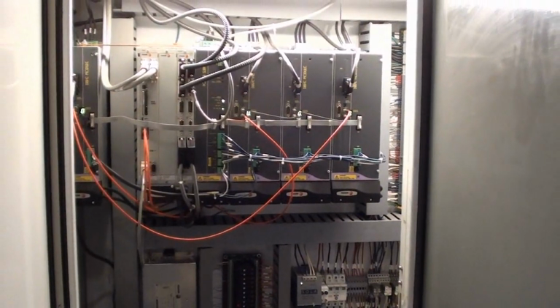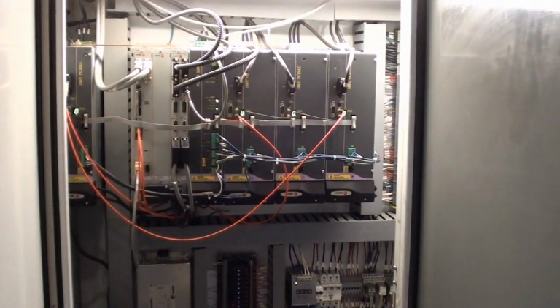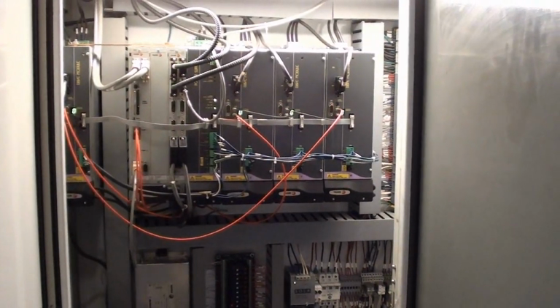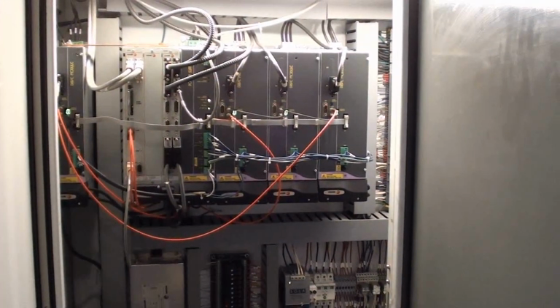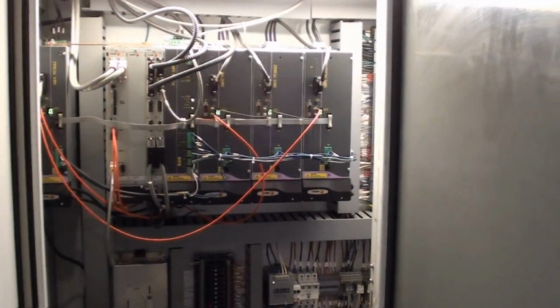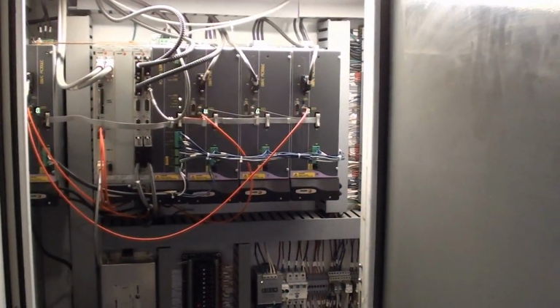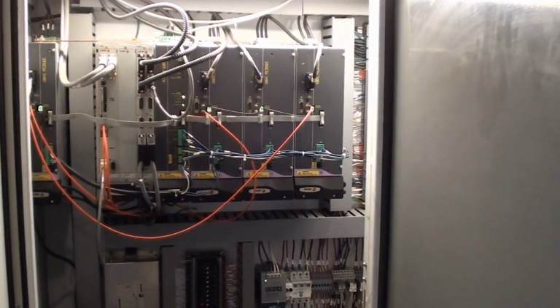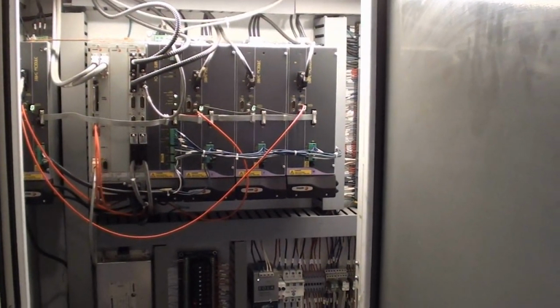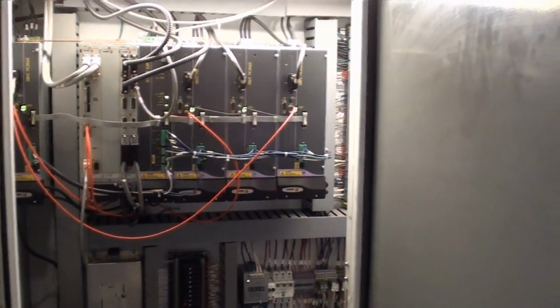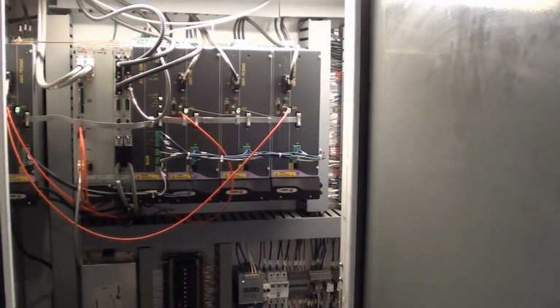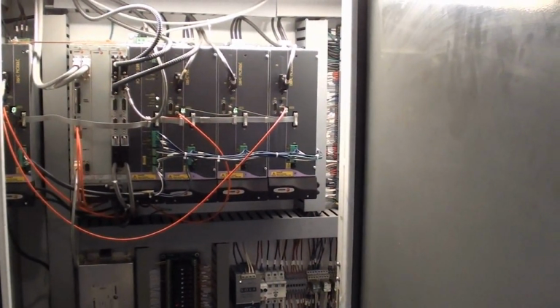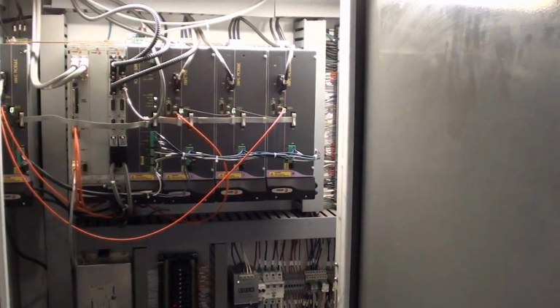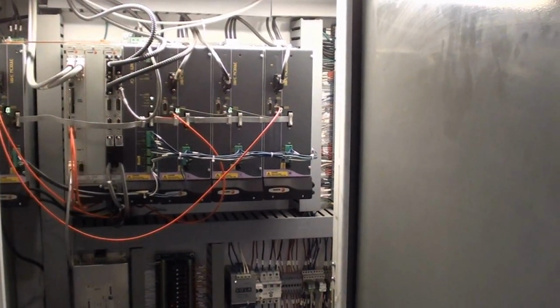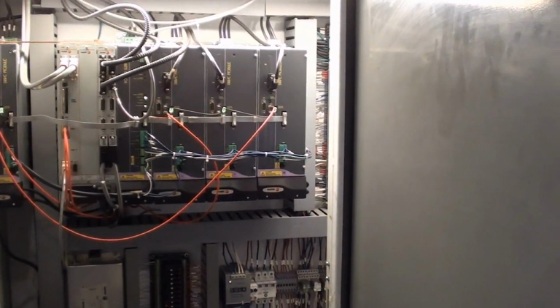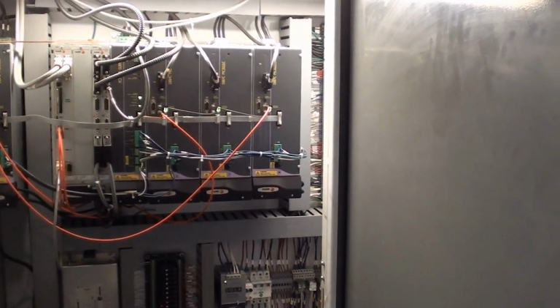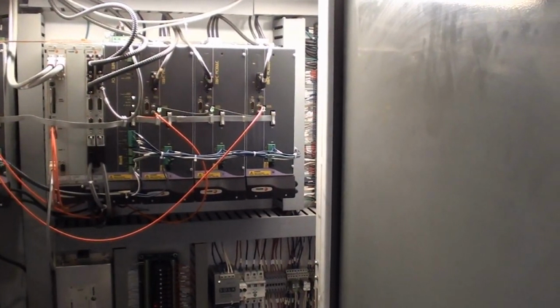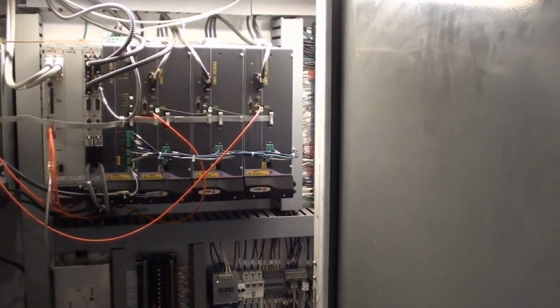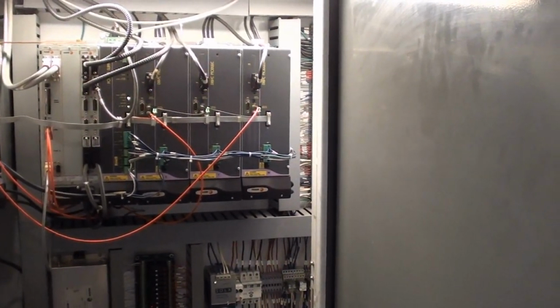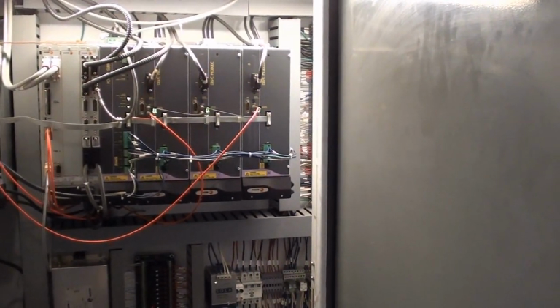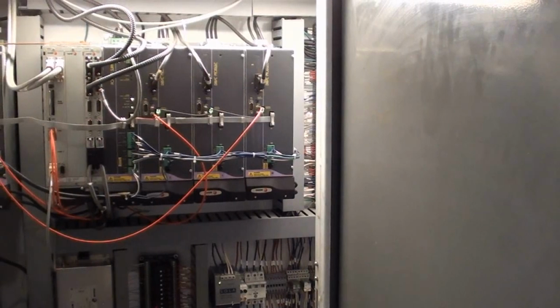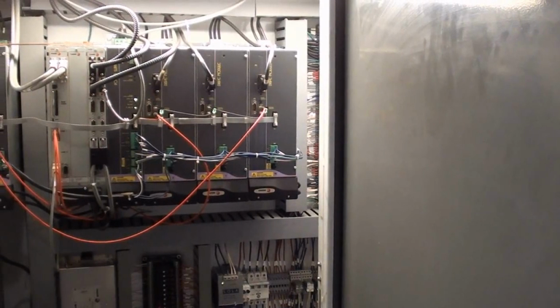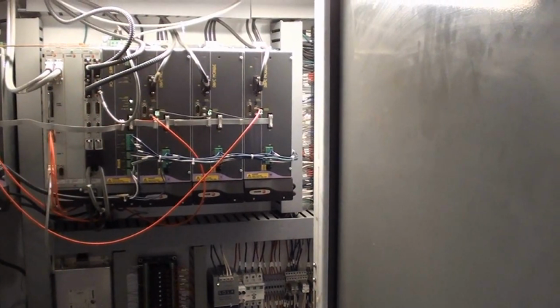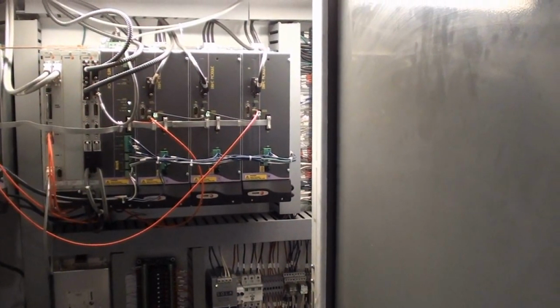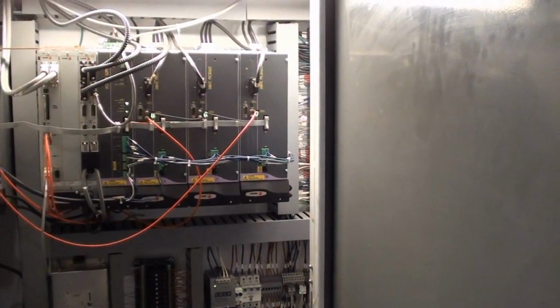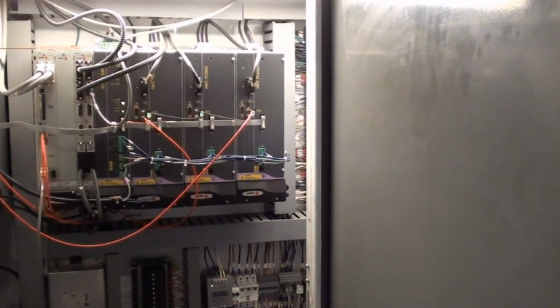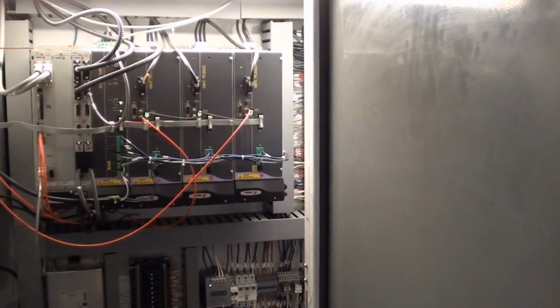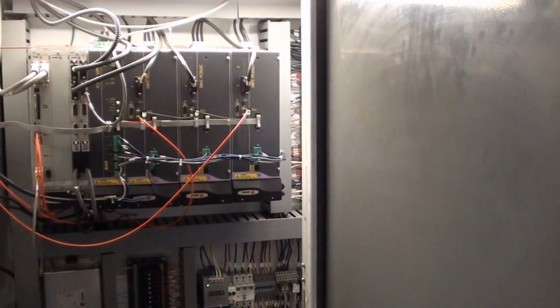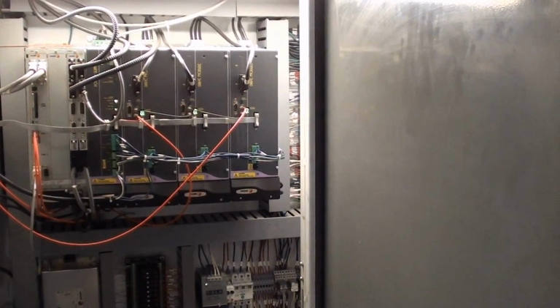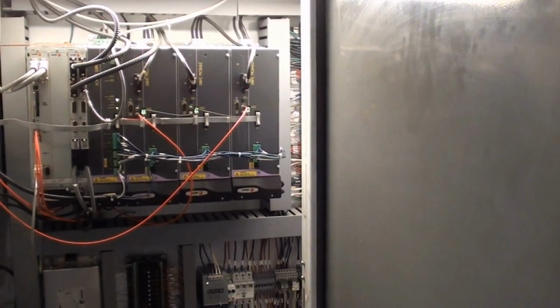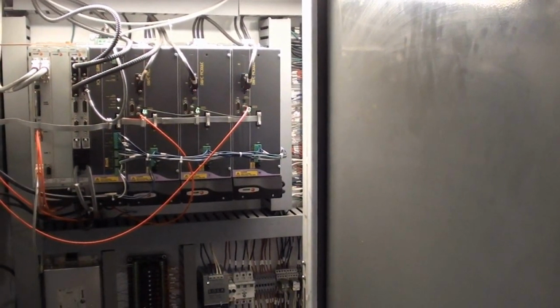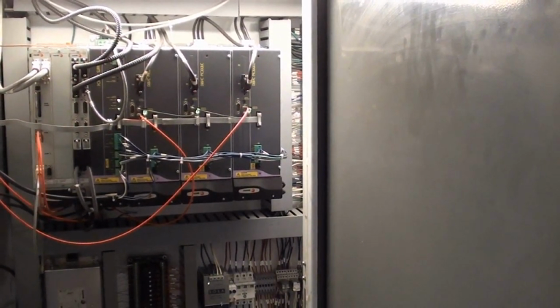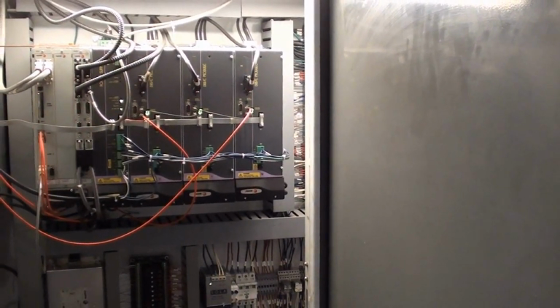This electrical control panel has a little AC unit on it to keep it nice and cool in the summer.